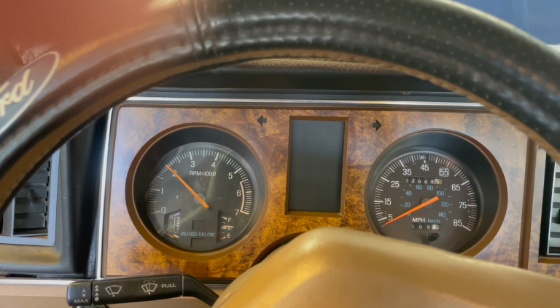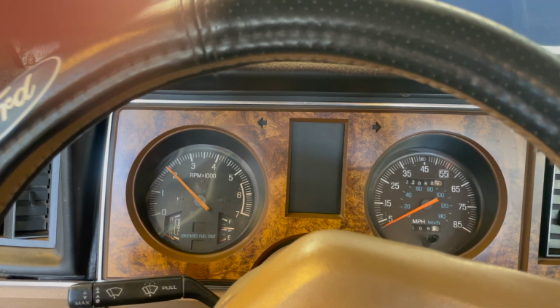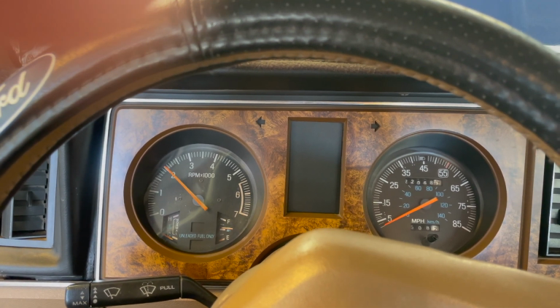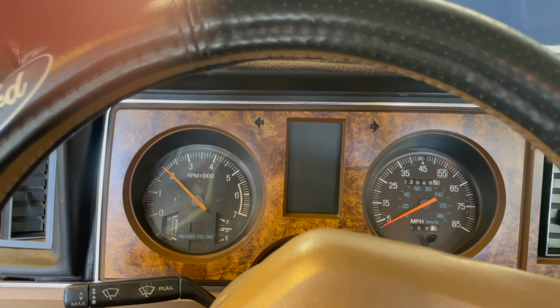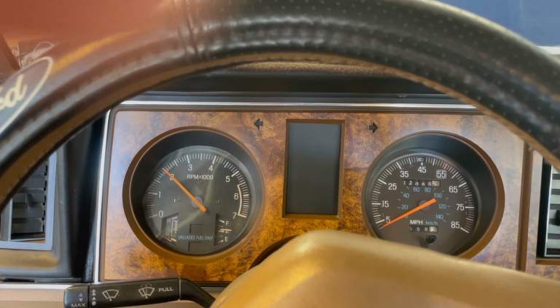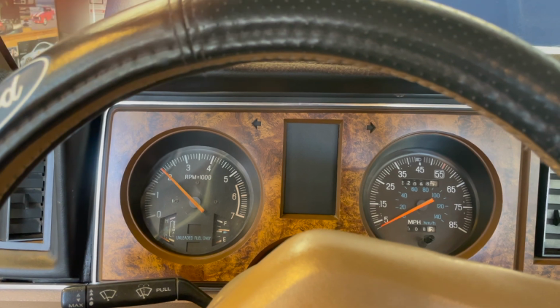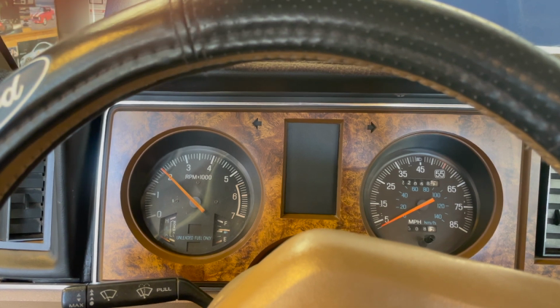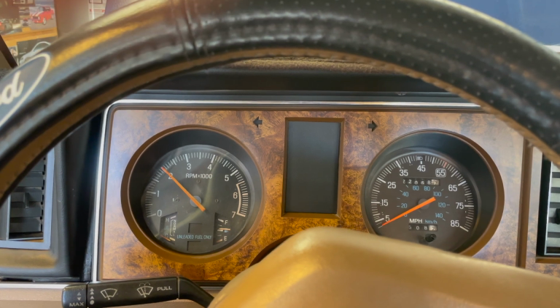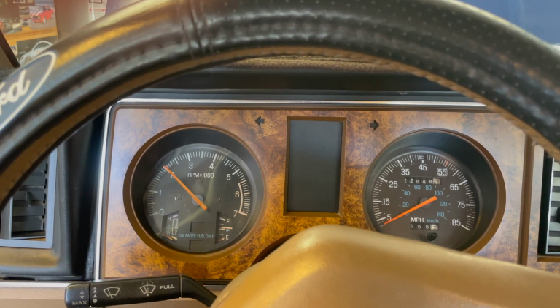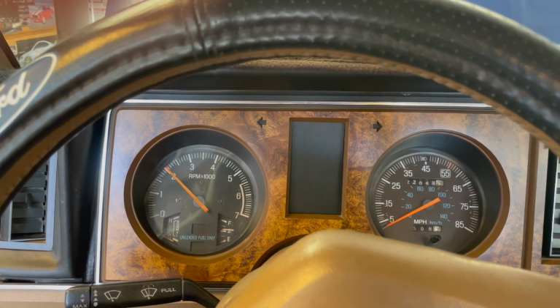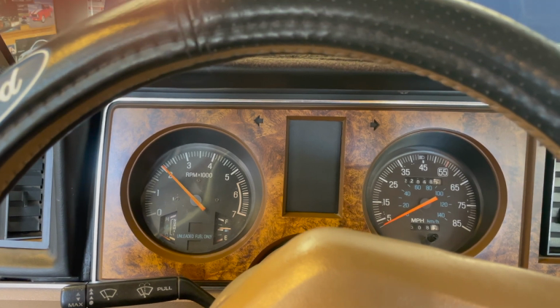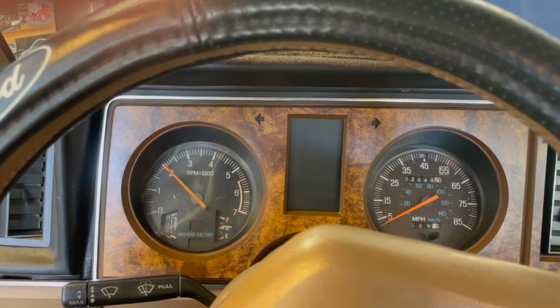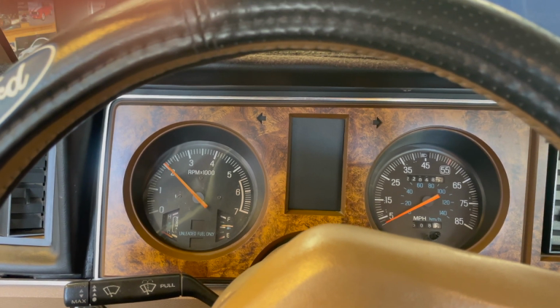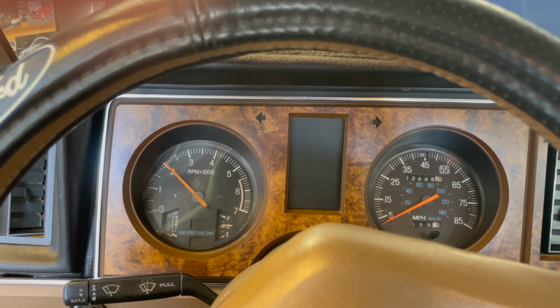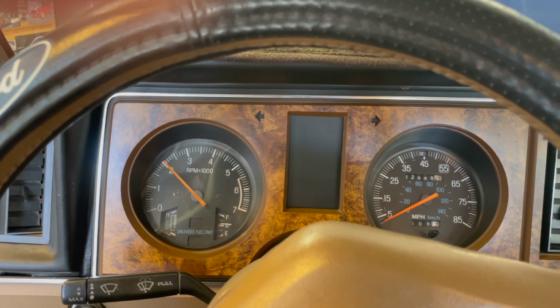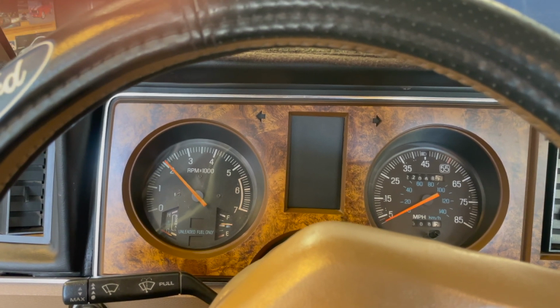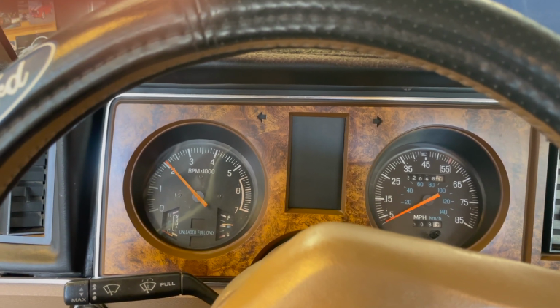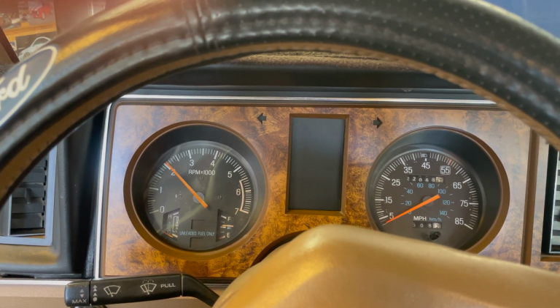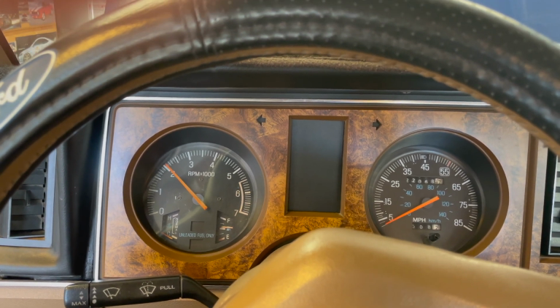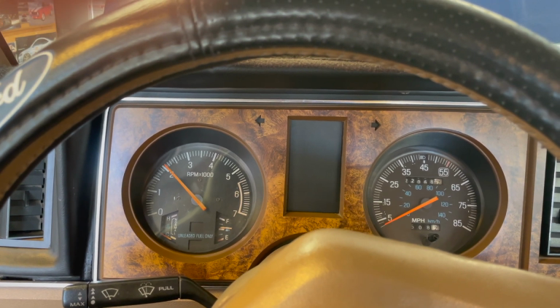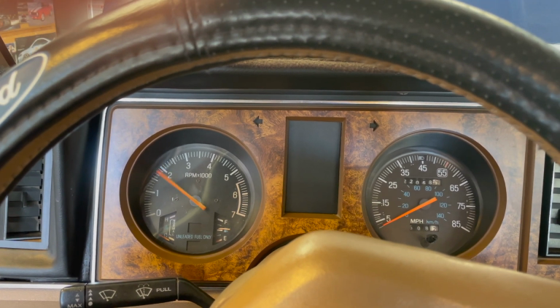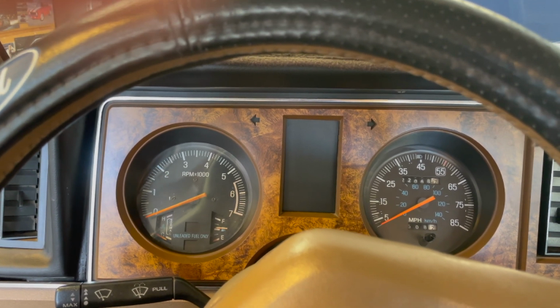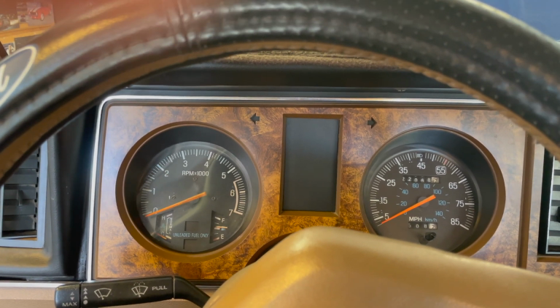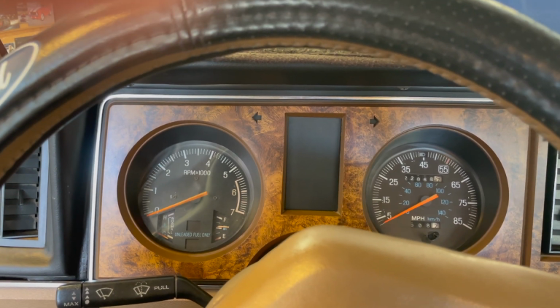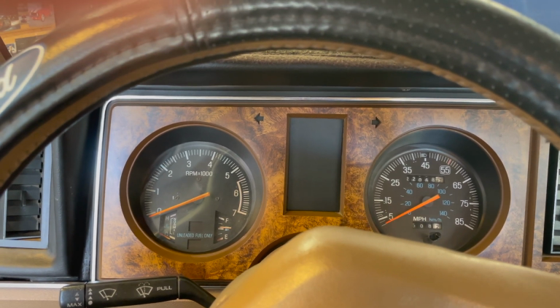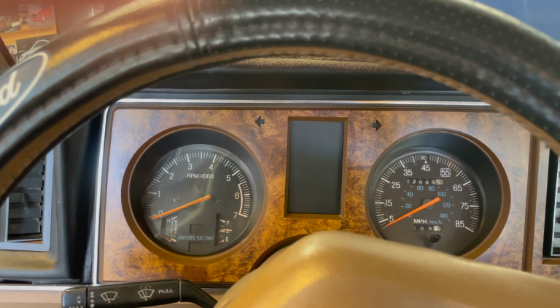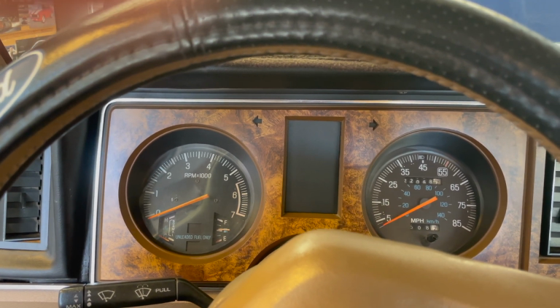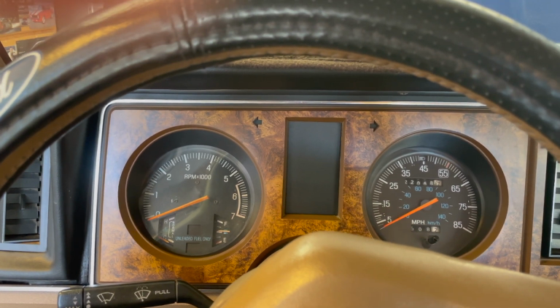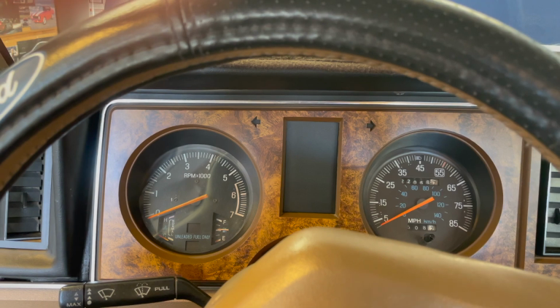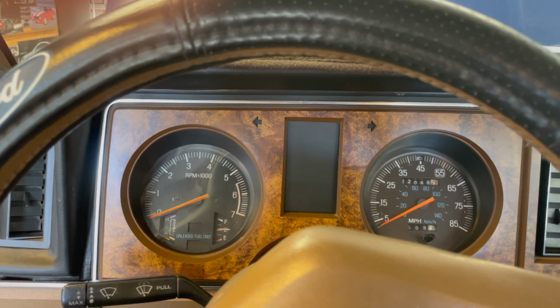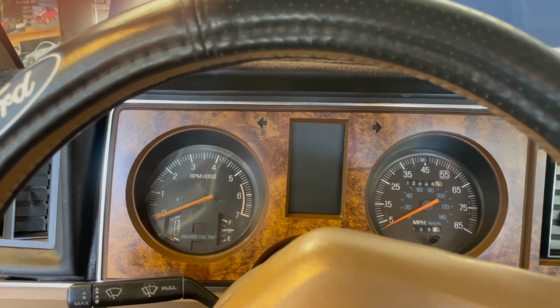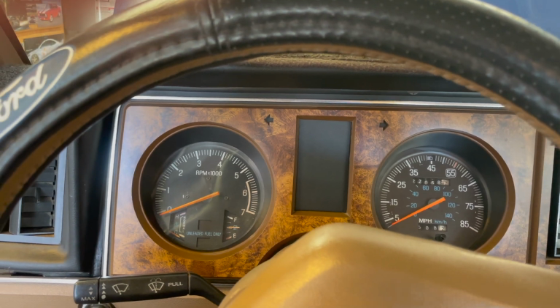All right. So far, so good. I have to button it up and take a test drive.